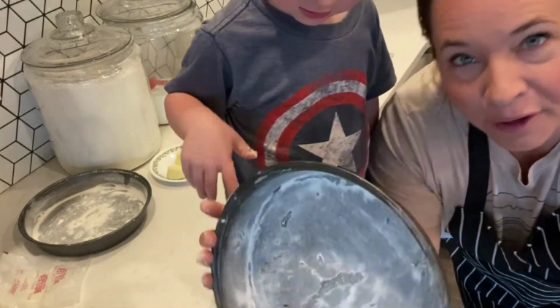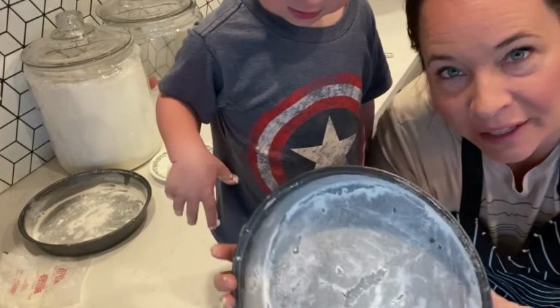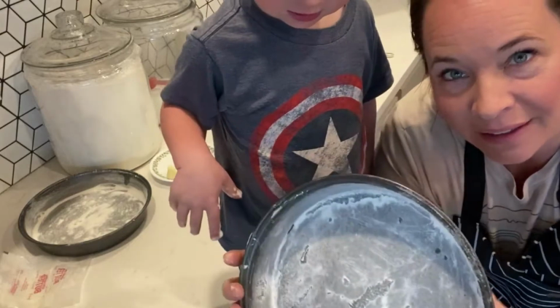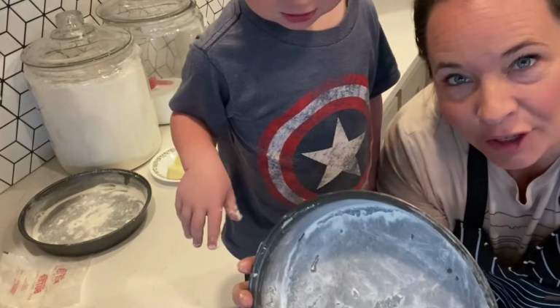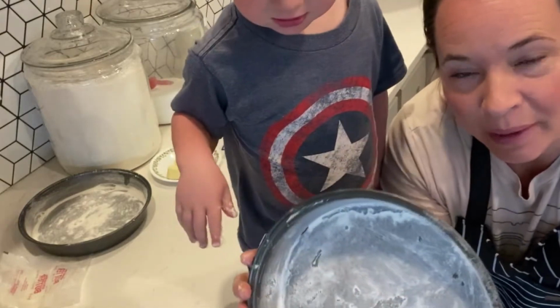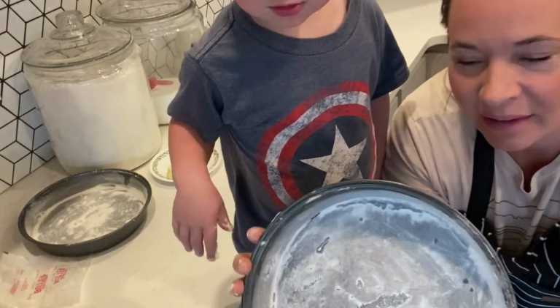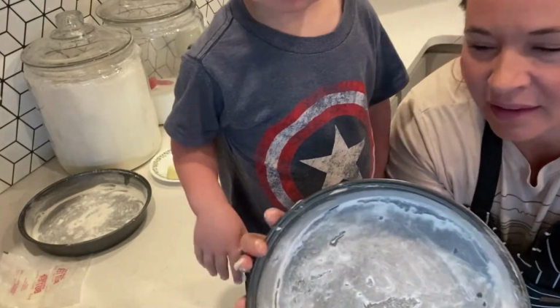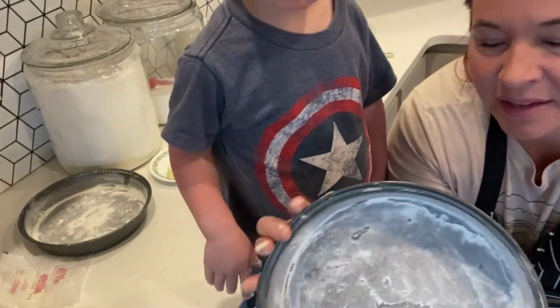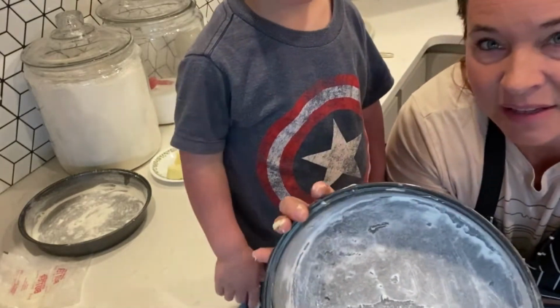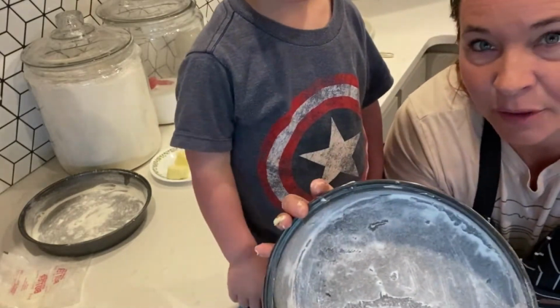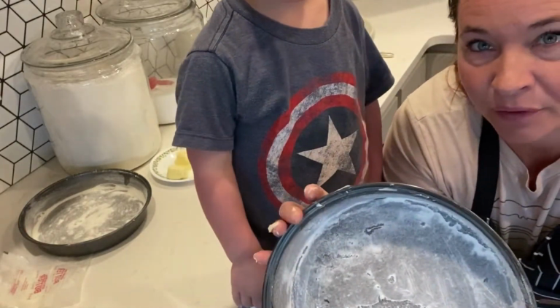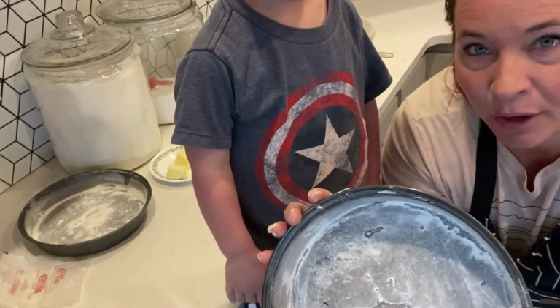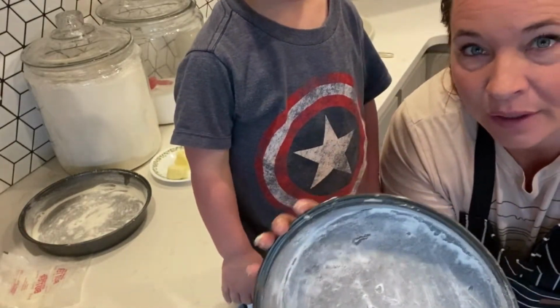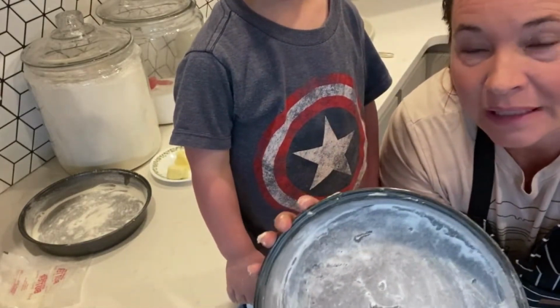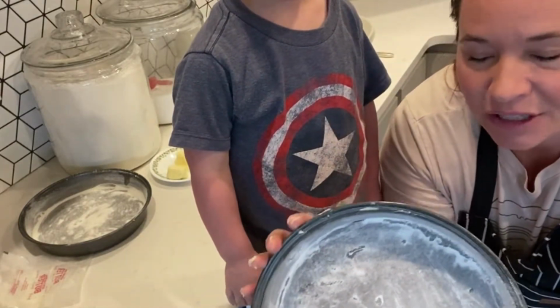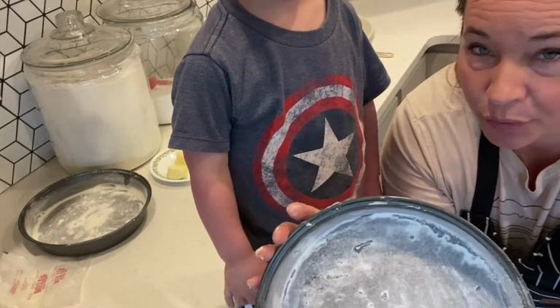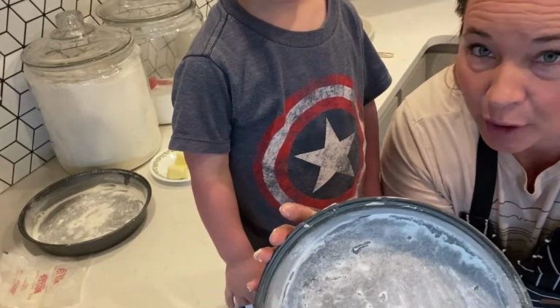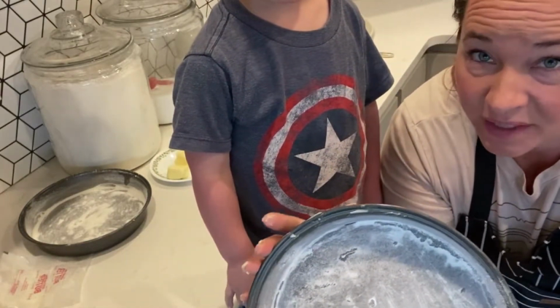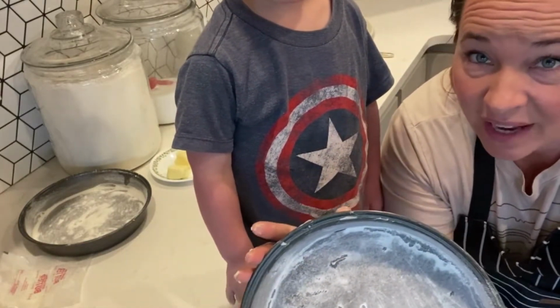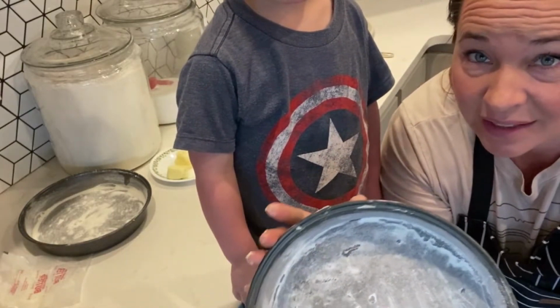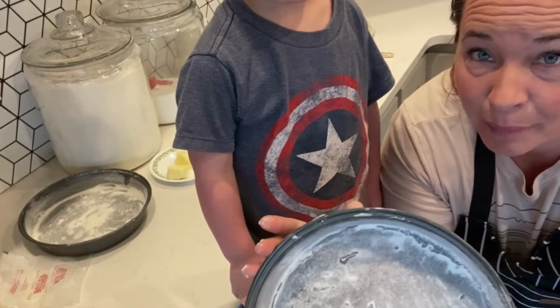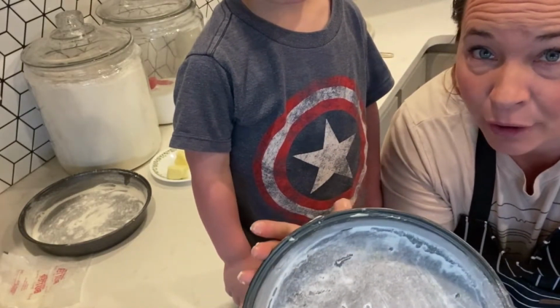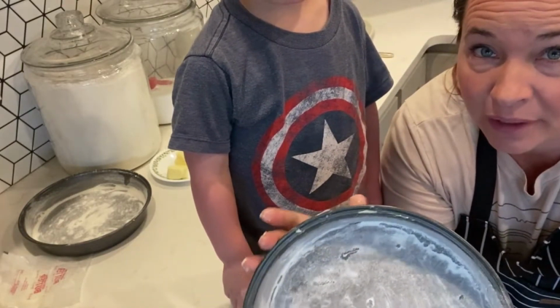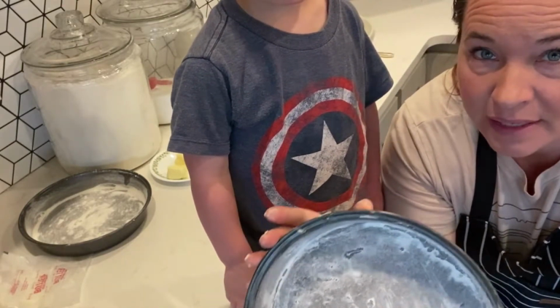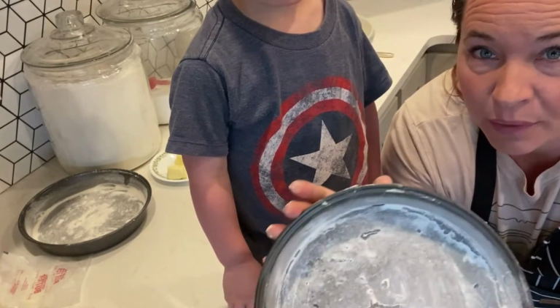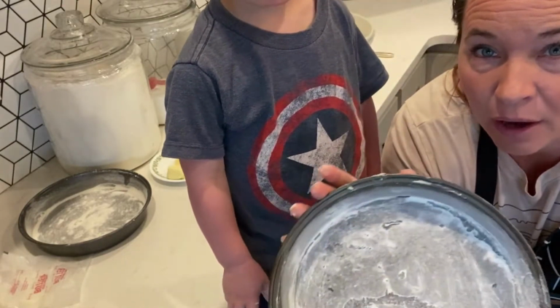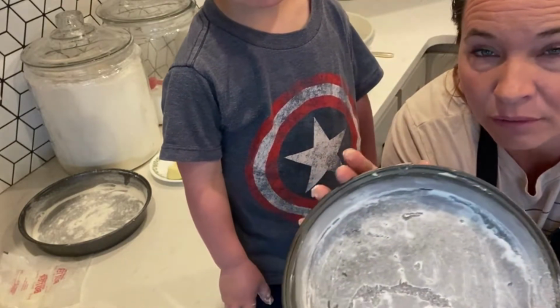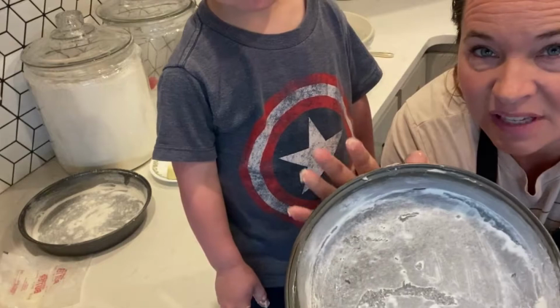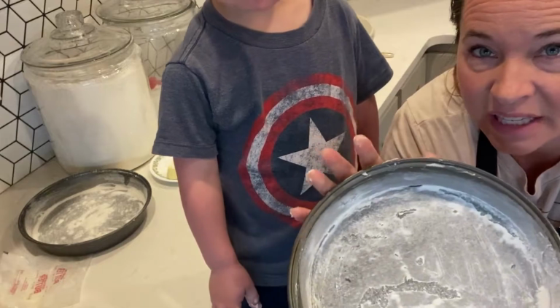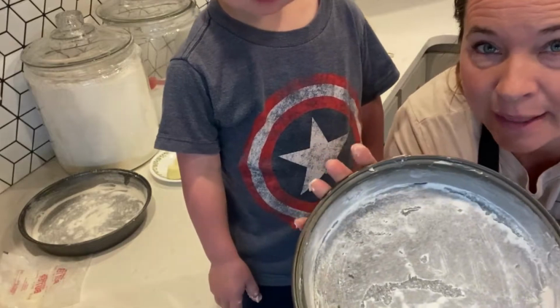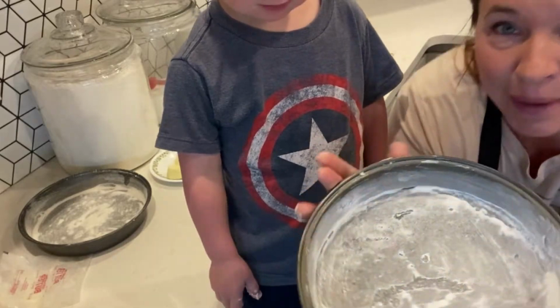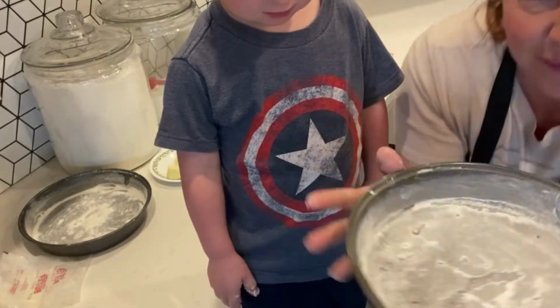Buttering your pan and then dusting it with flour really helps the cake come out easily without sticking to the pan.